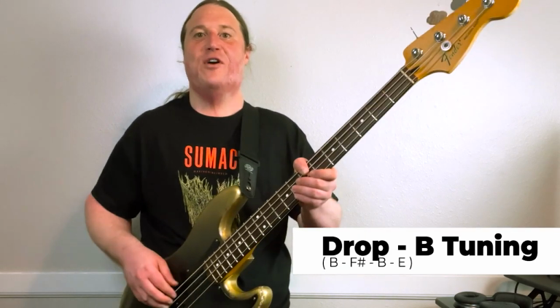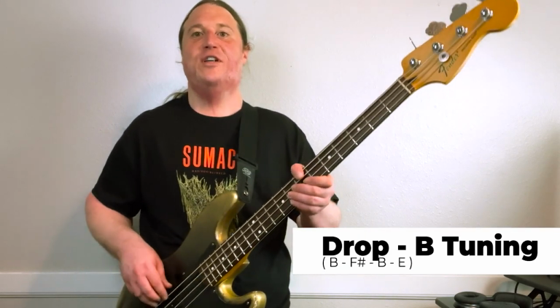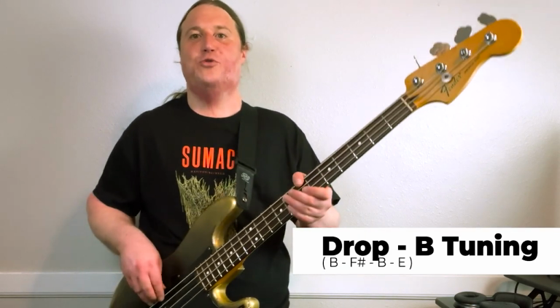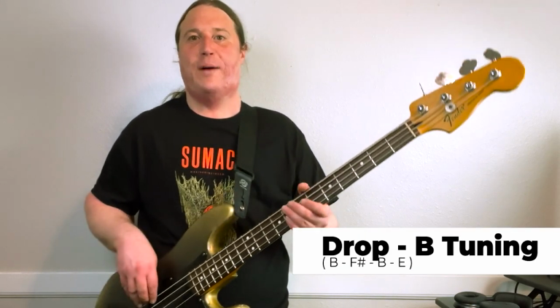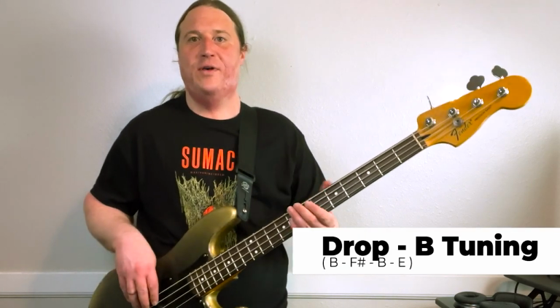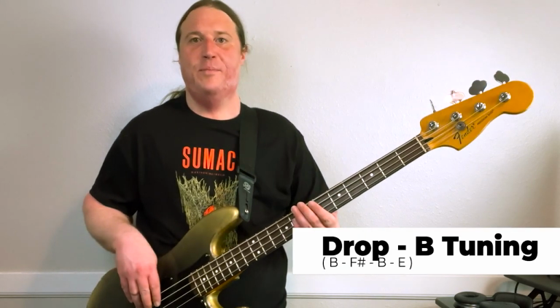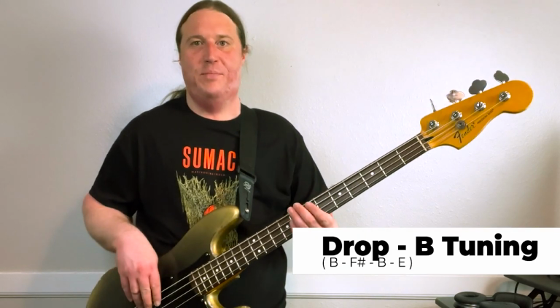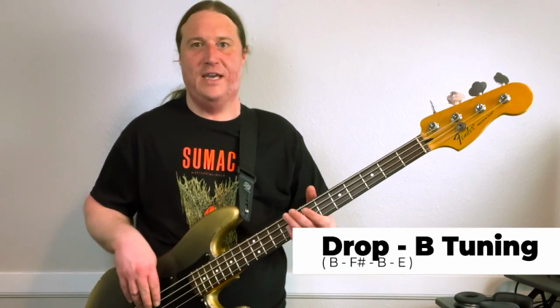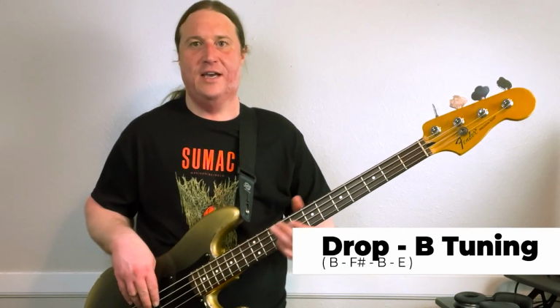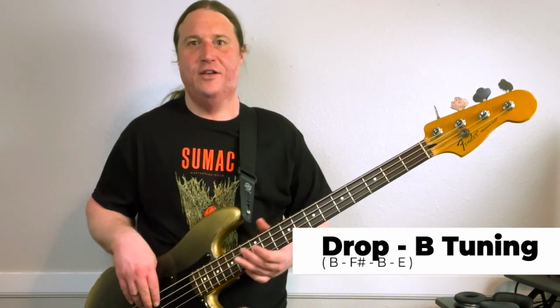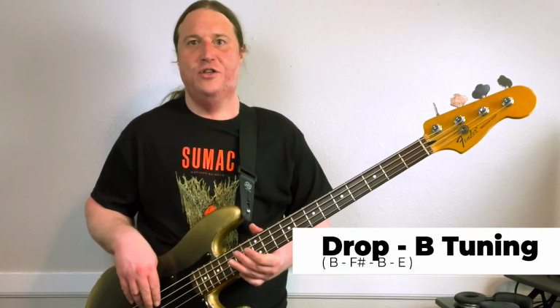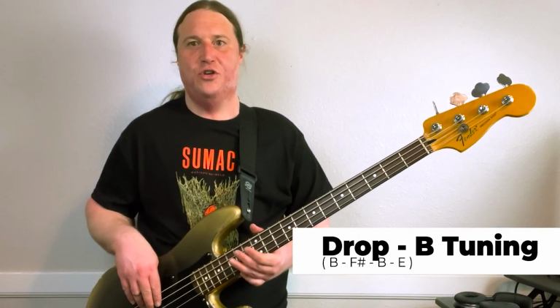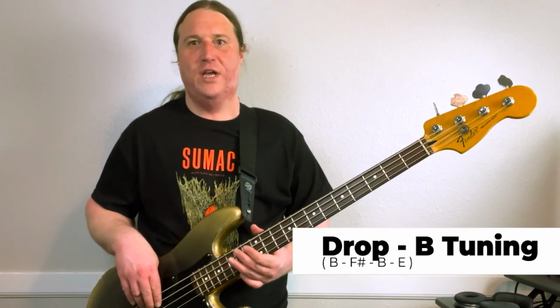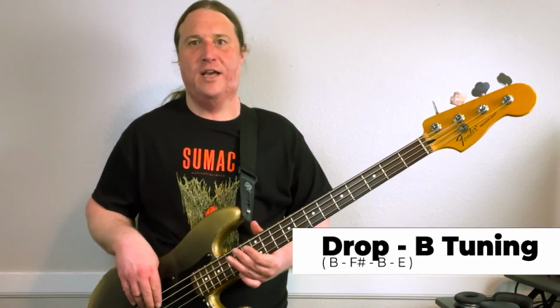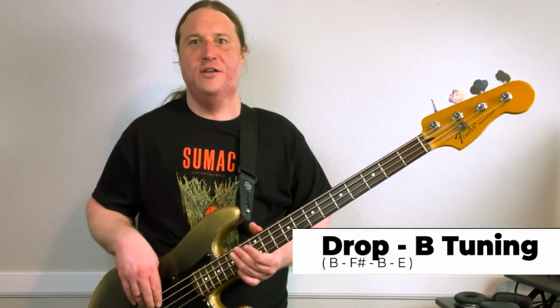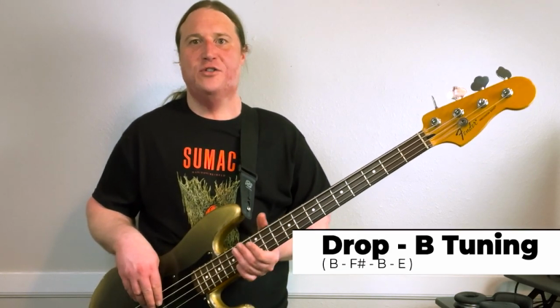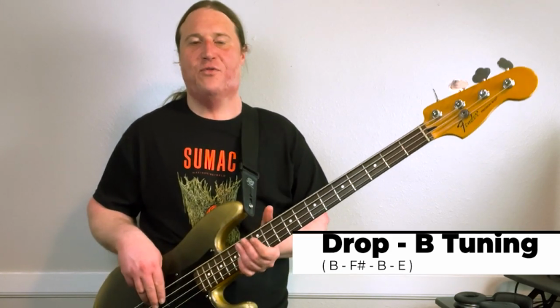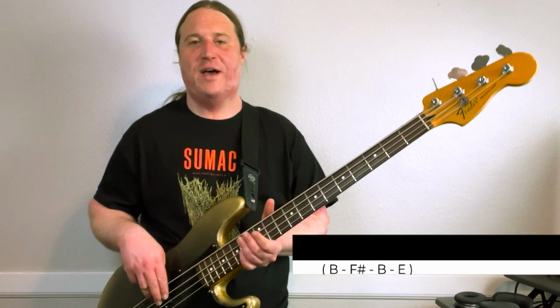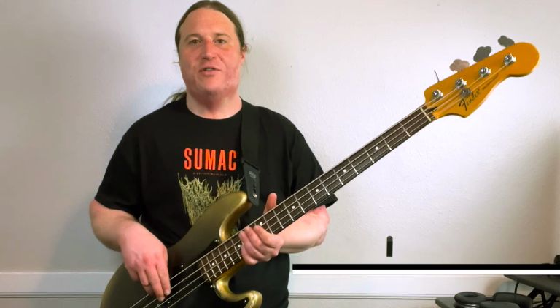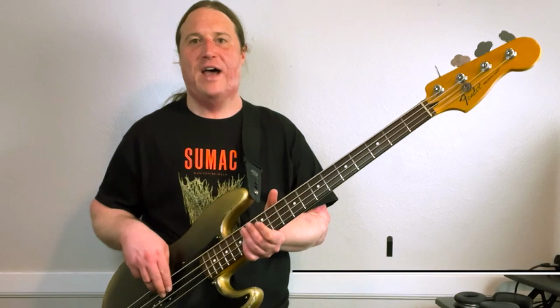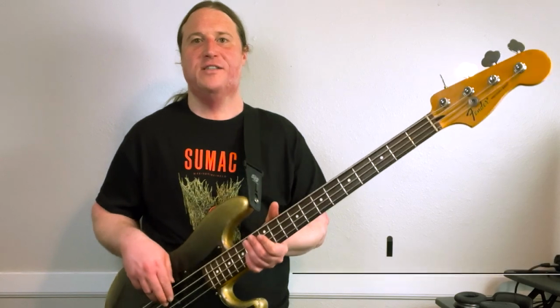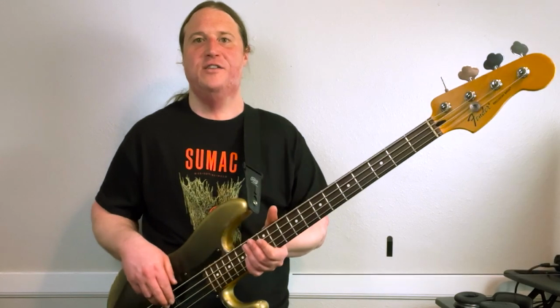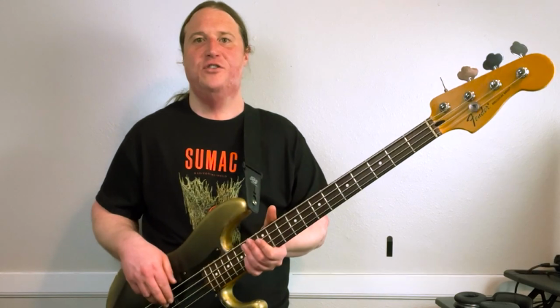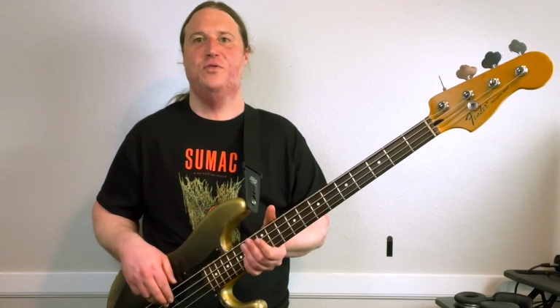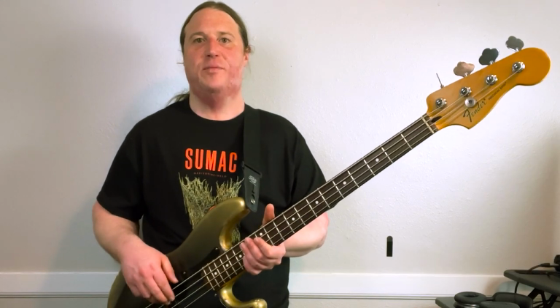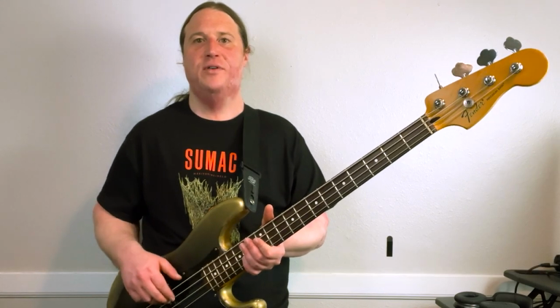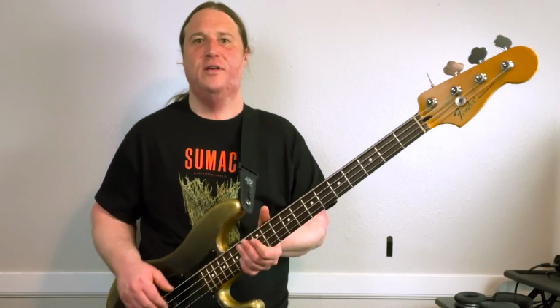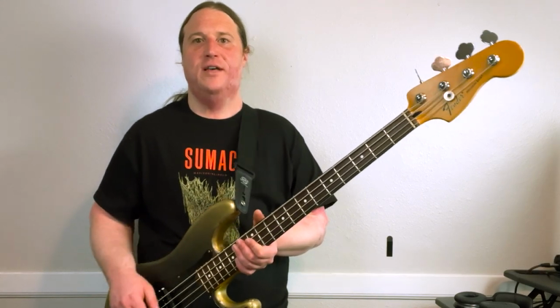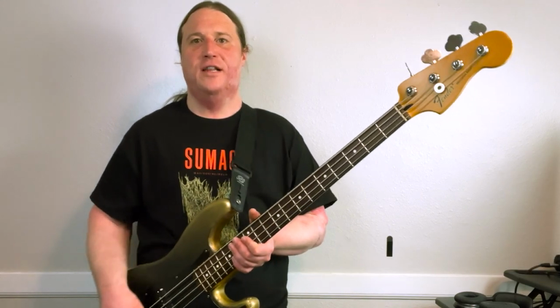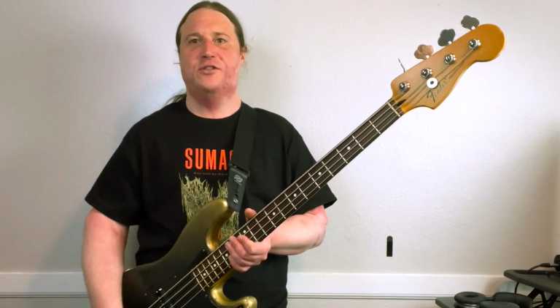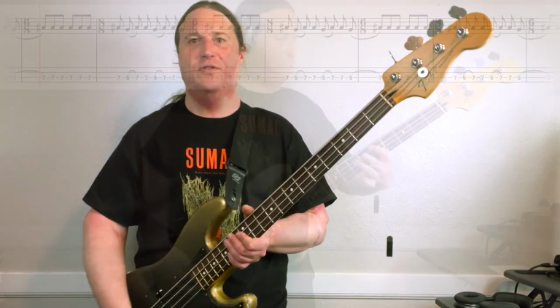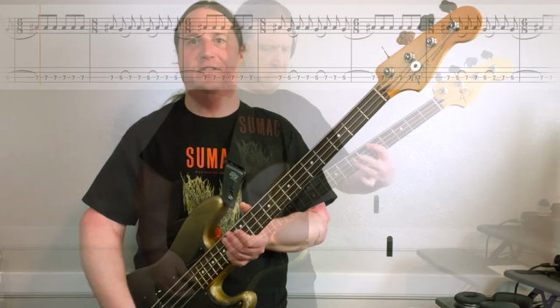We are in drop B tuning, so grab your axe, tune up, and let's do this.